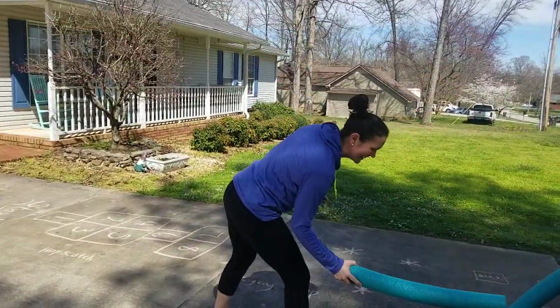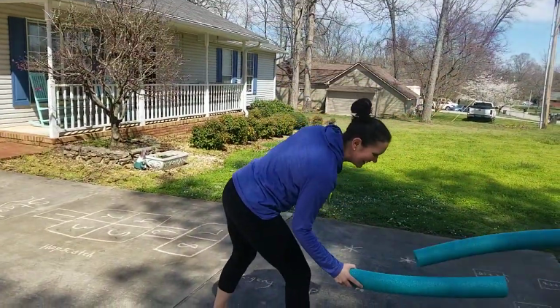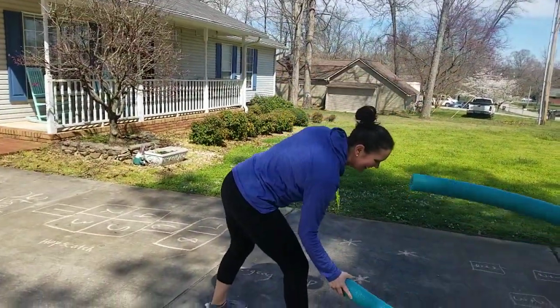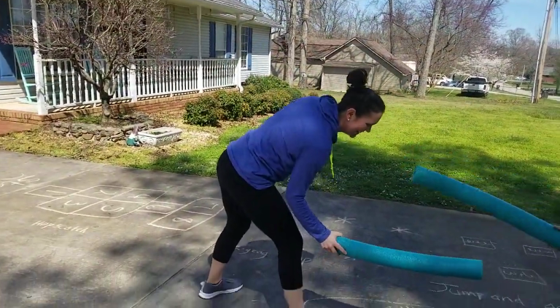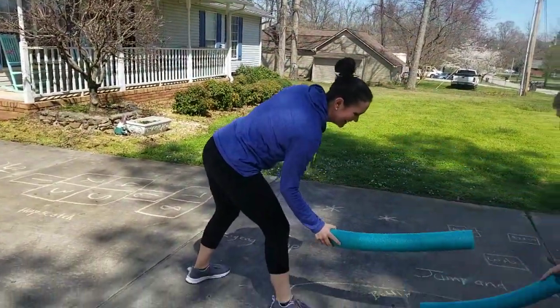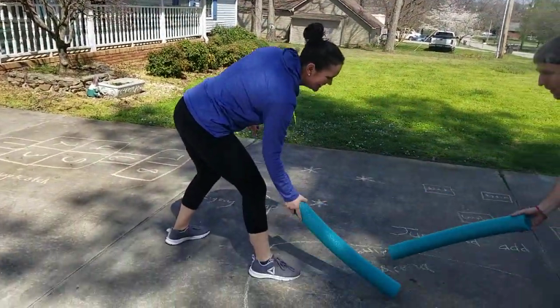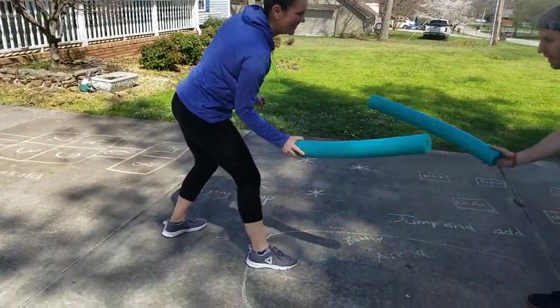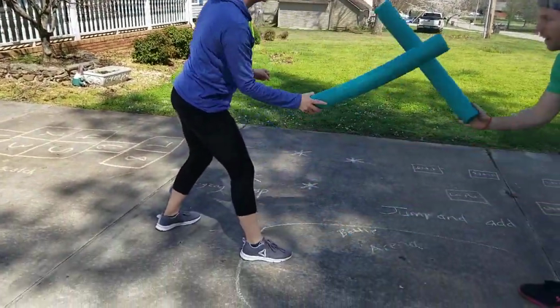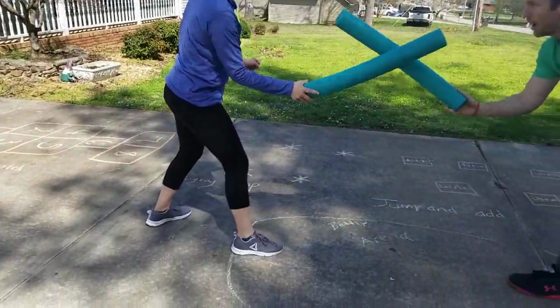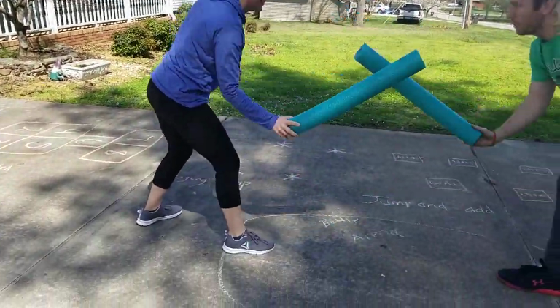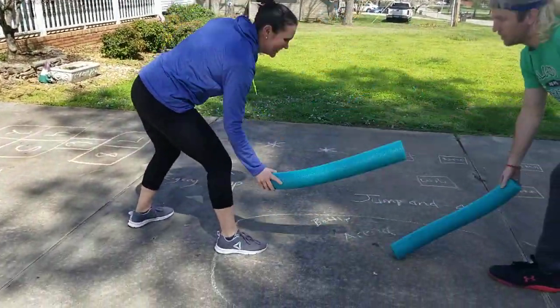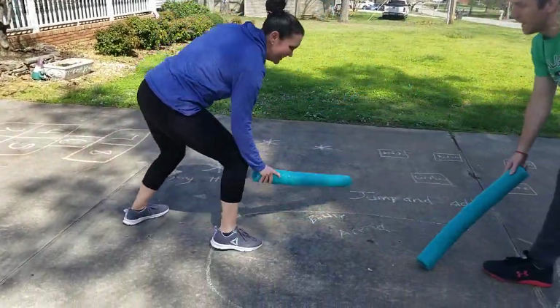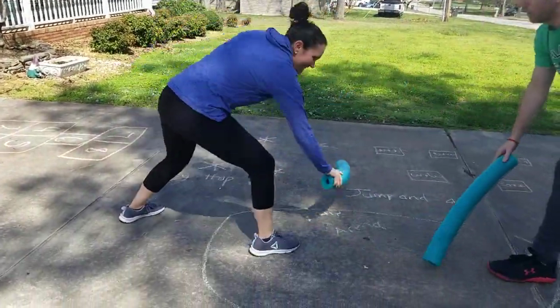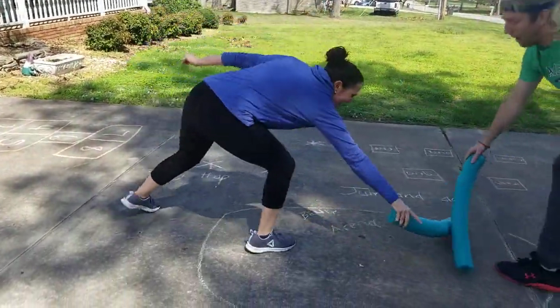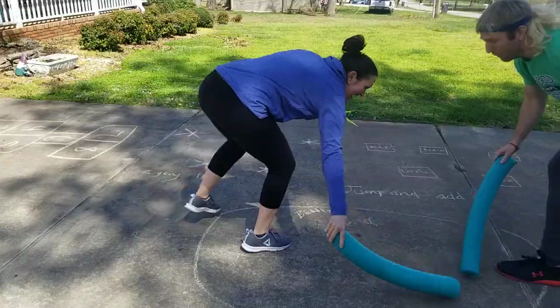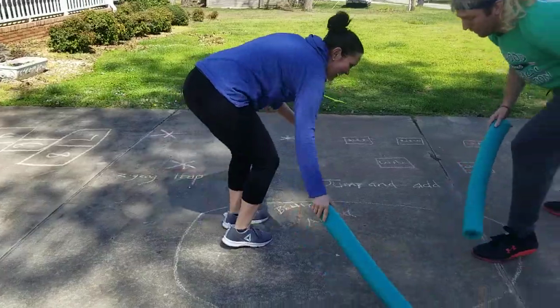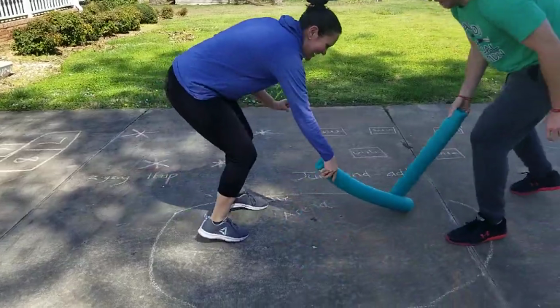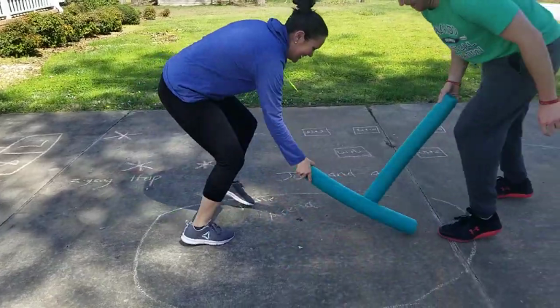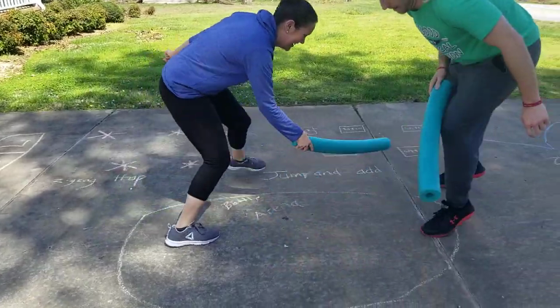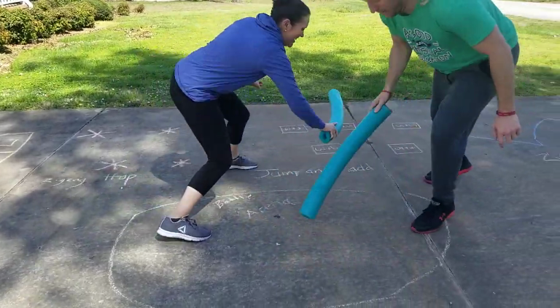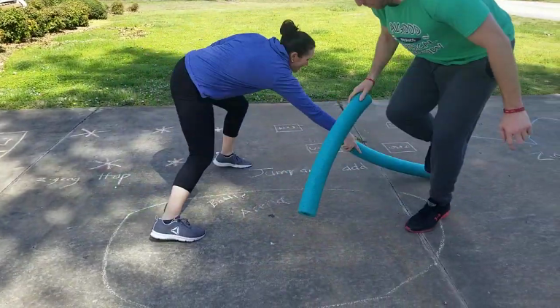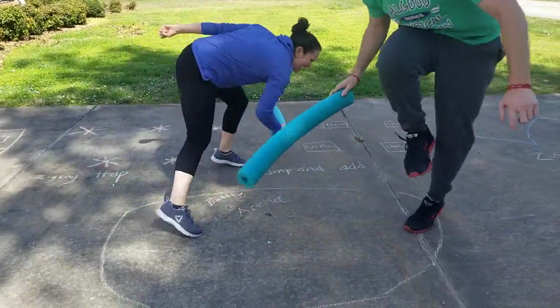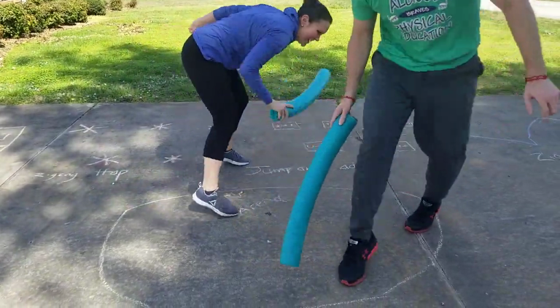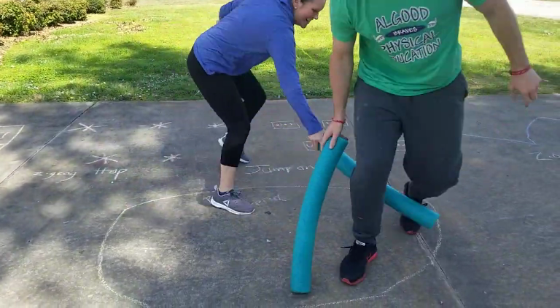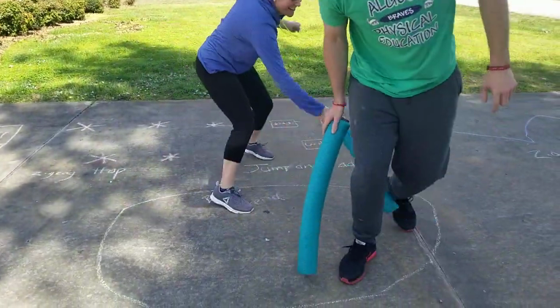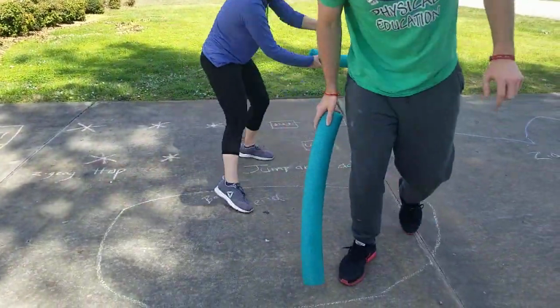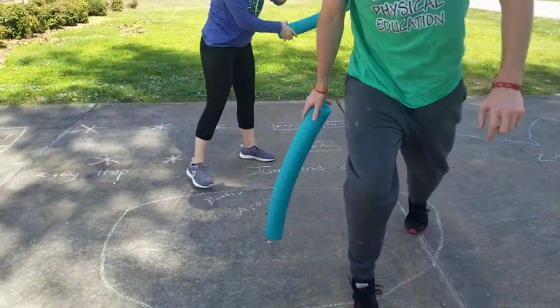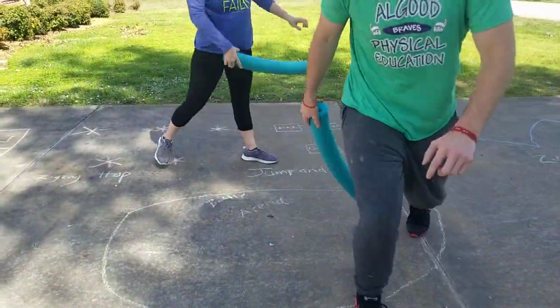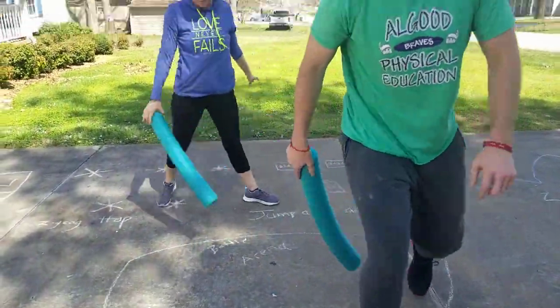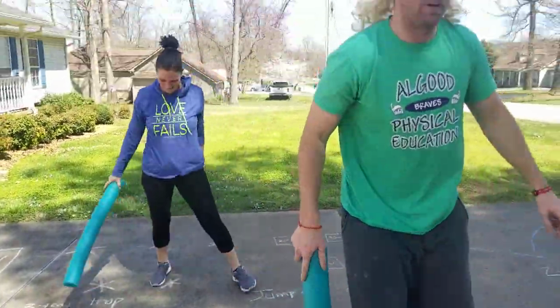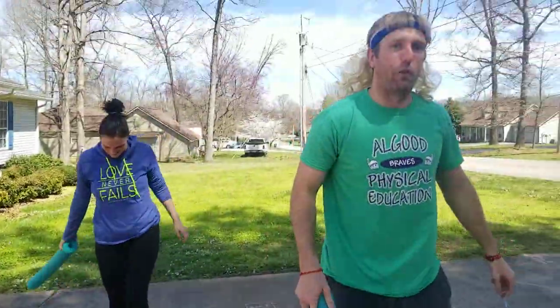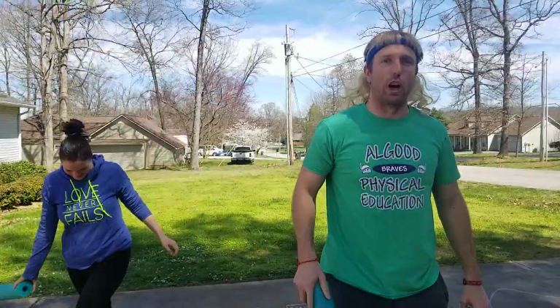Ready — down, up, down. Oh, got my good foot.